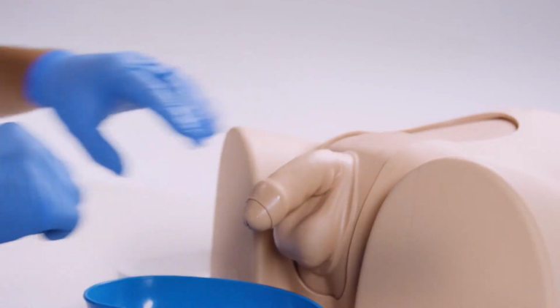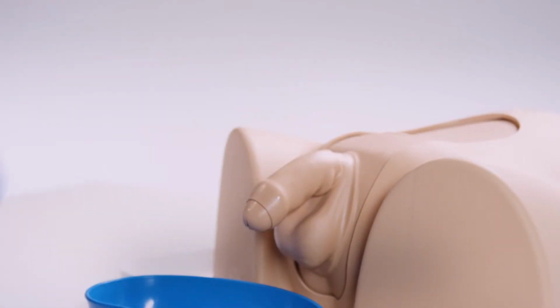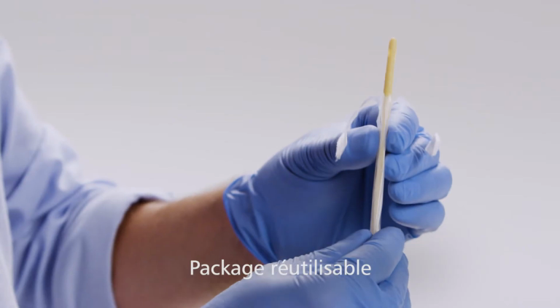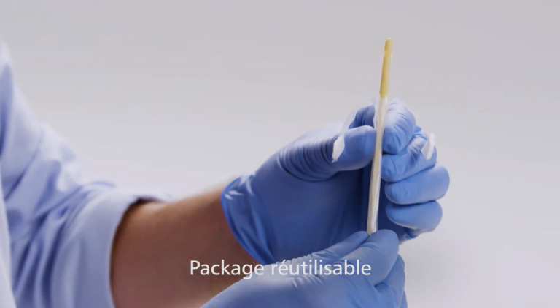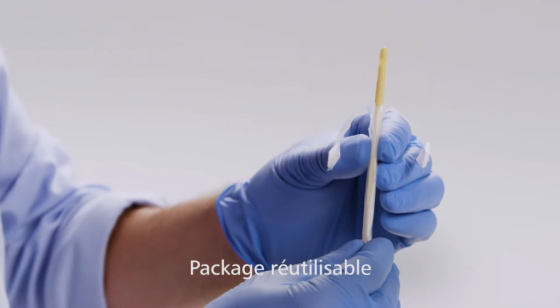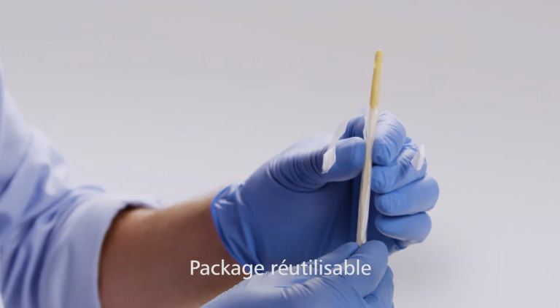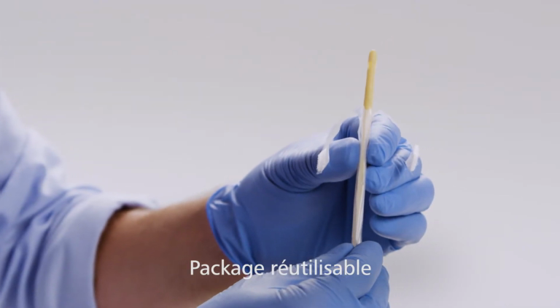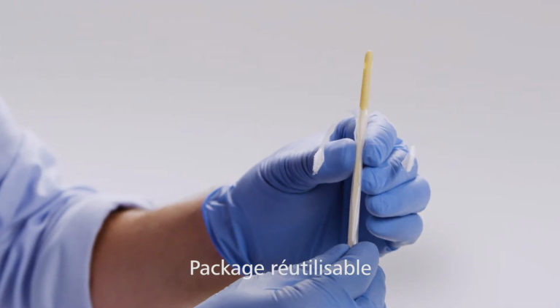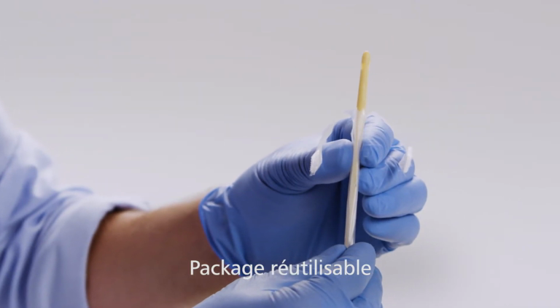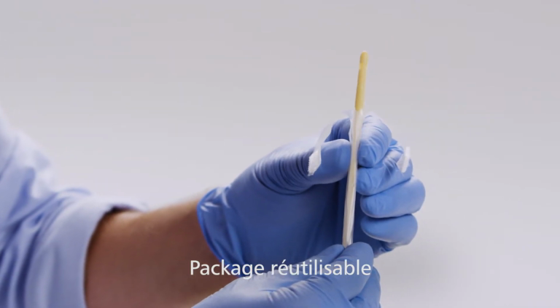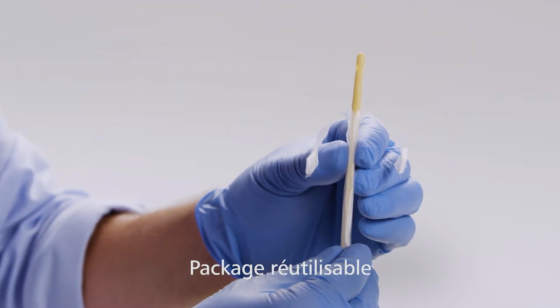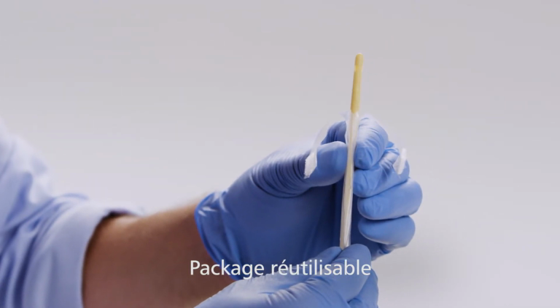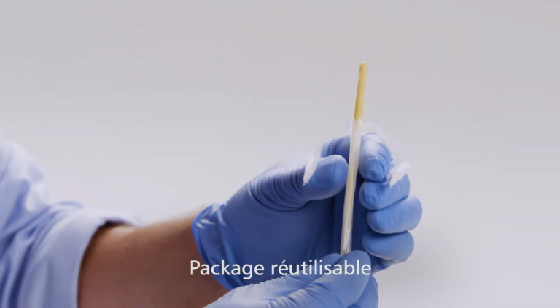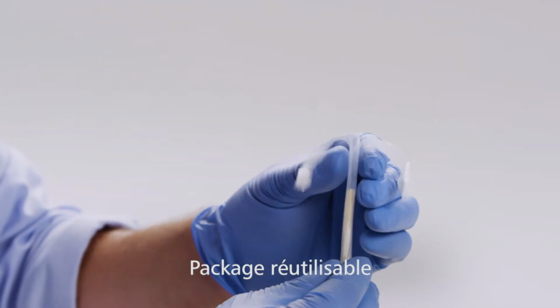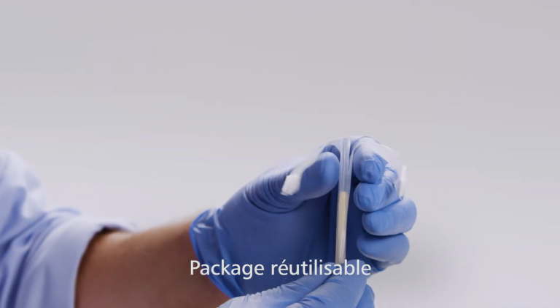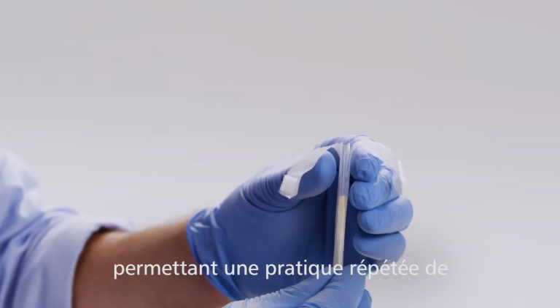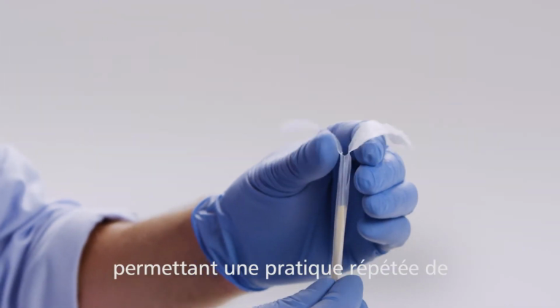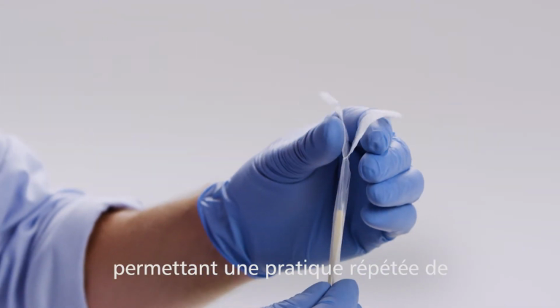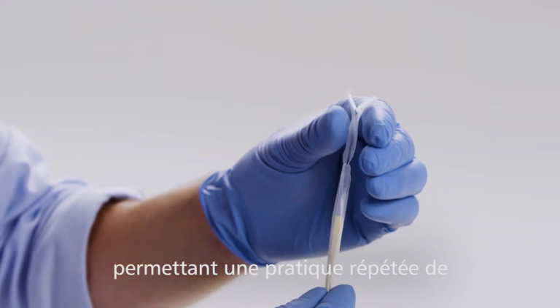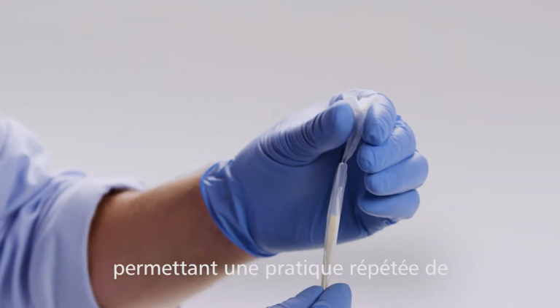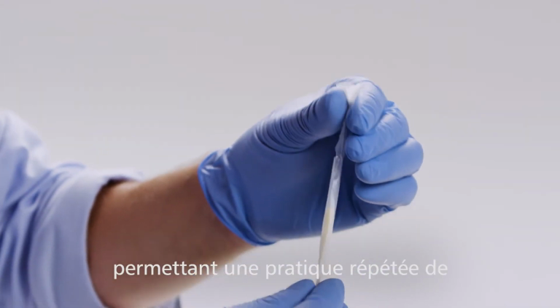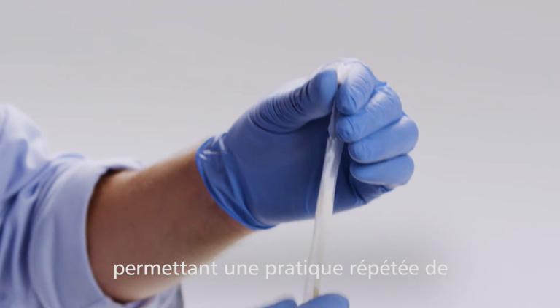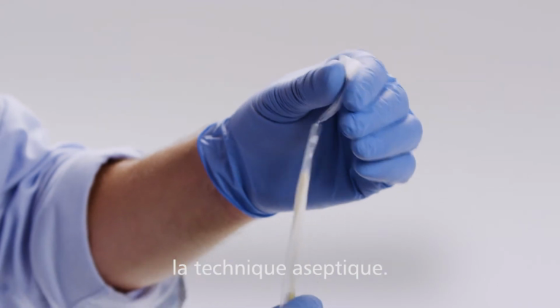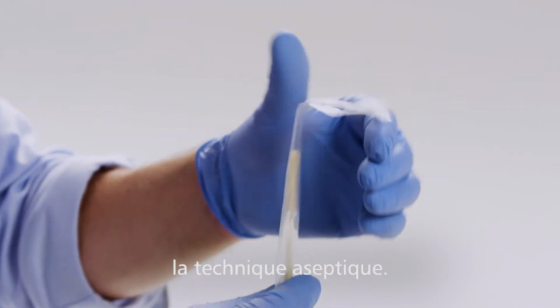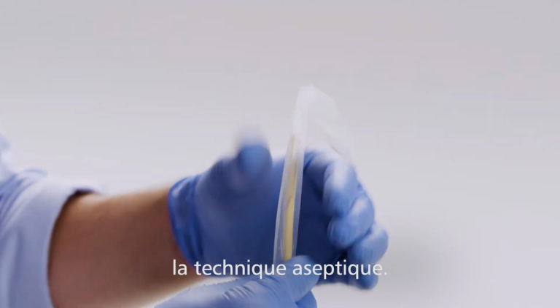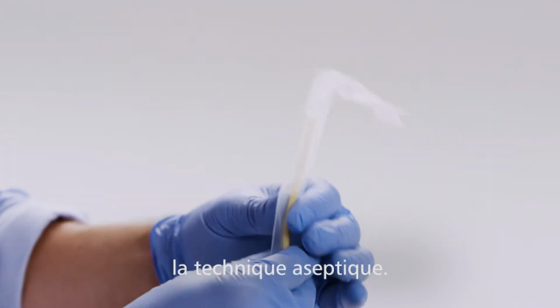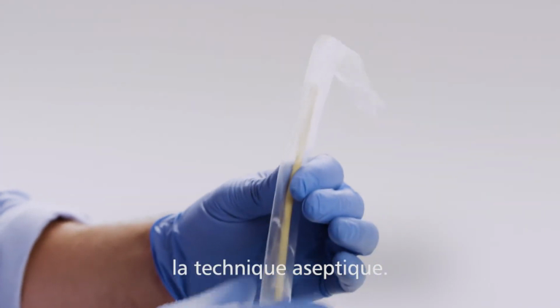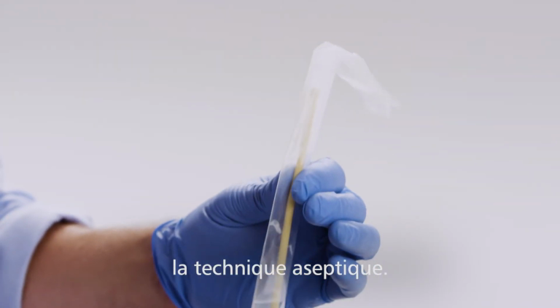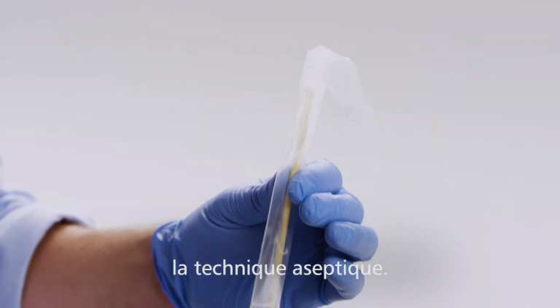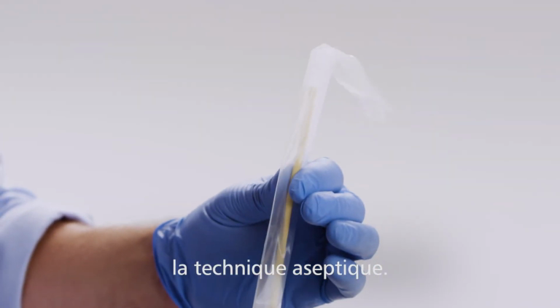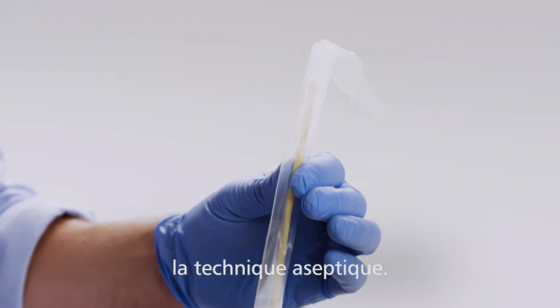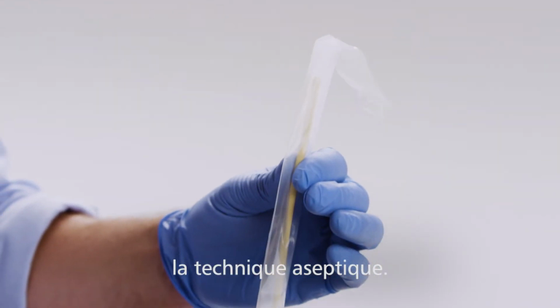The reusable double-sleeve catheter packaging allows repeat training of the aseptic catheterization technique.